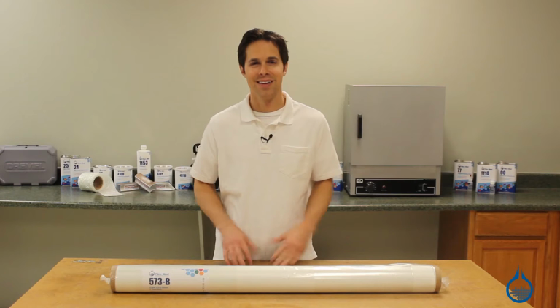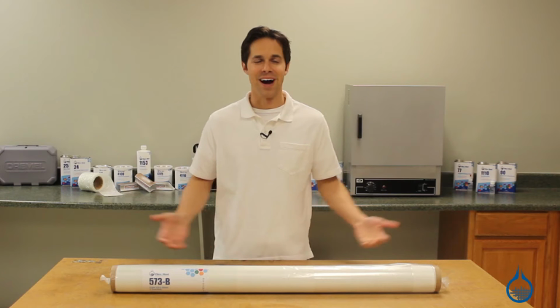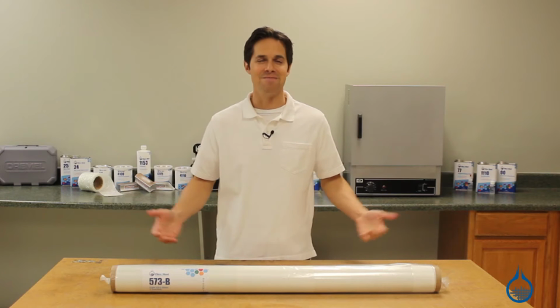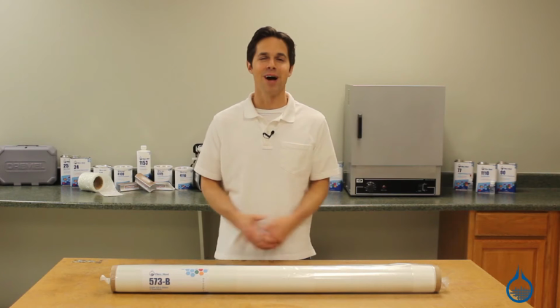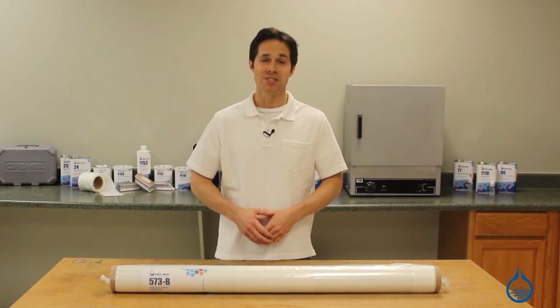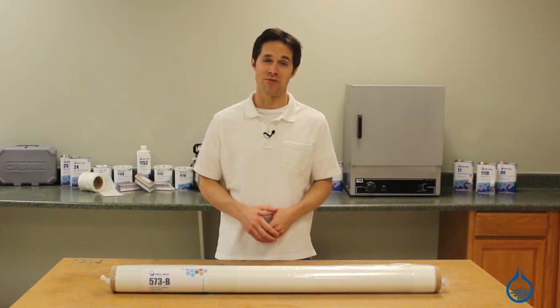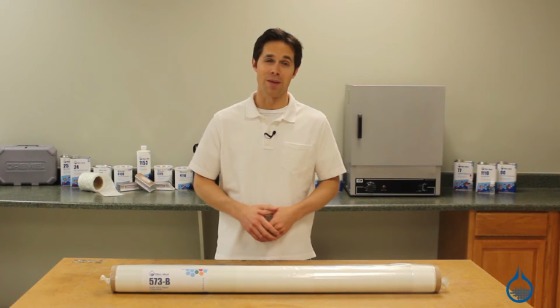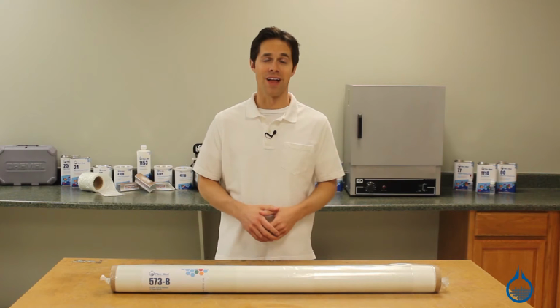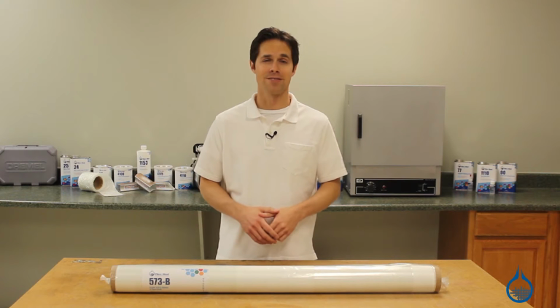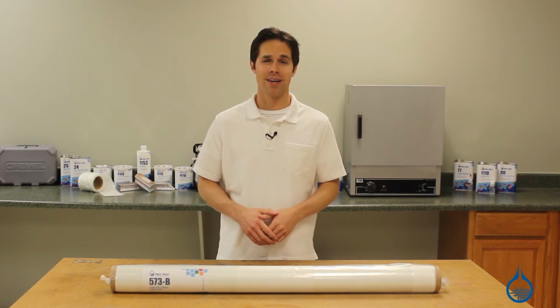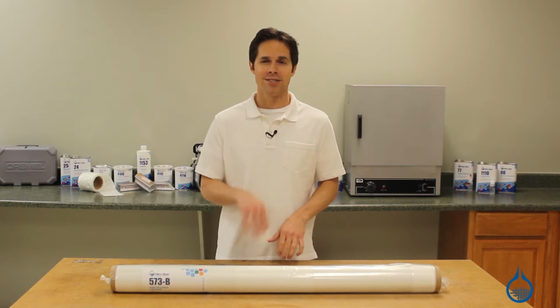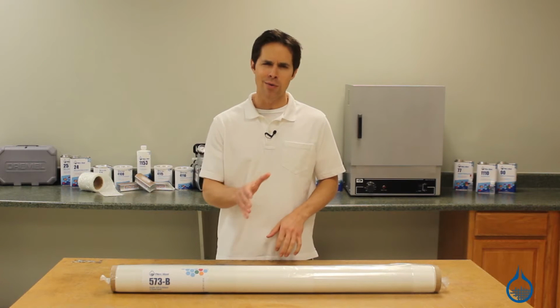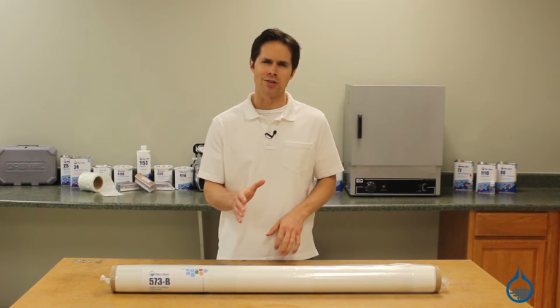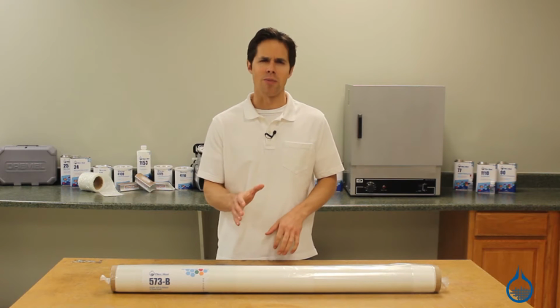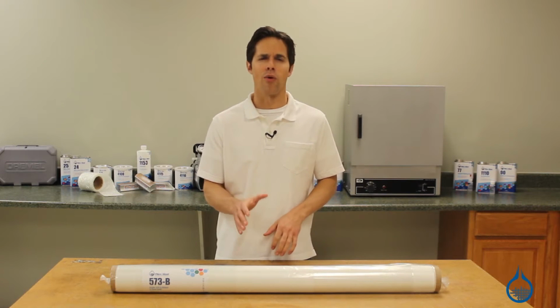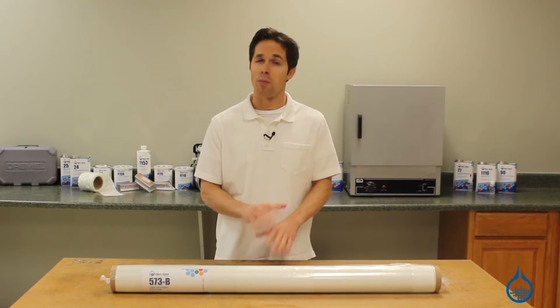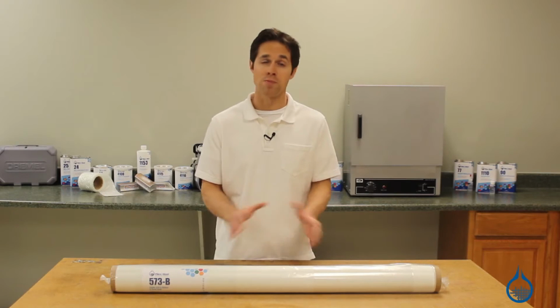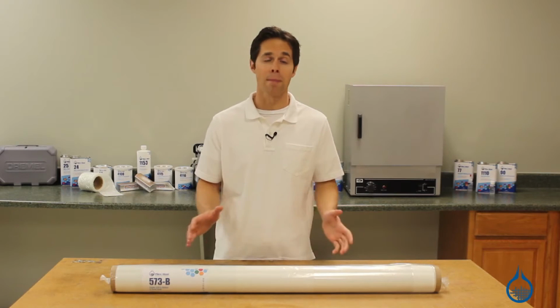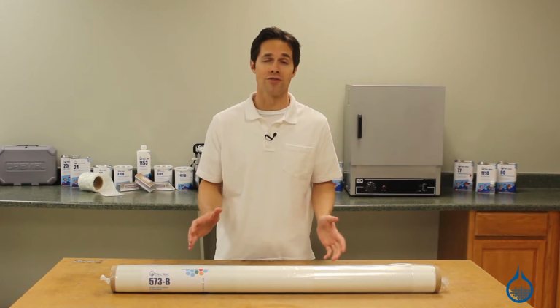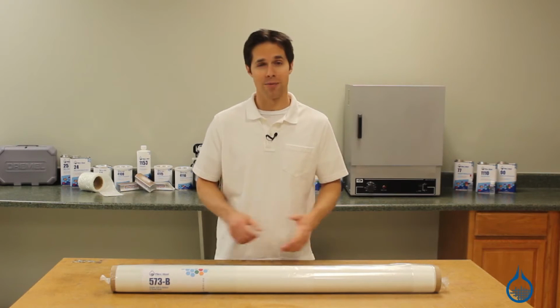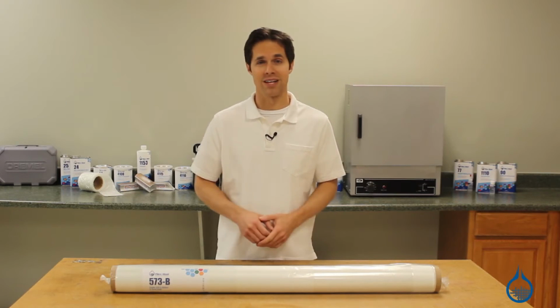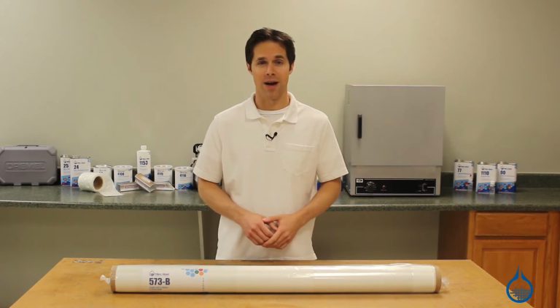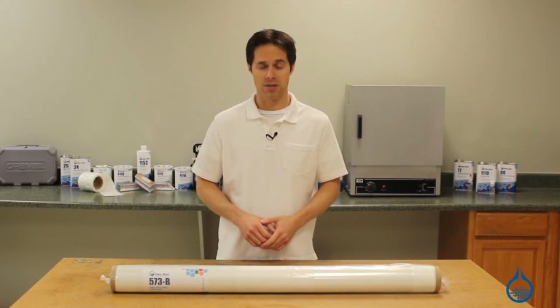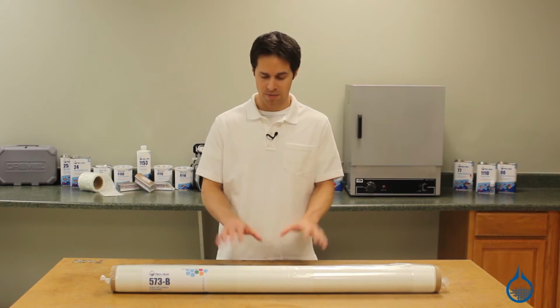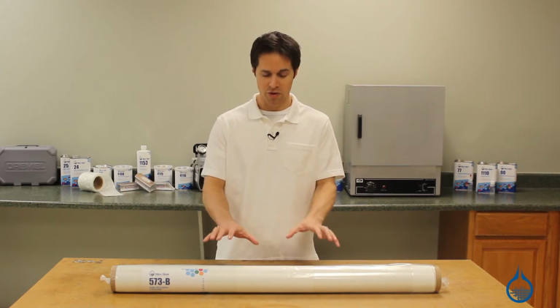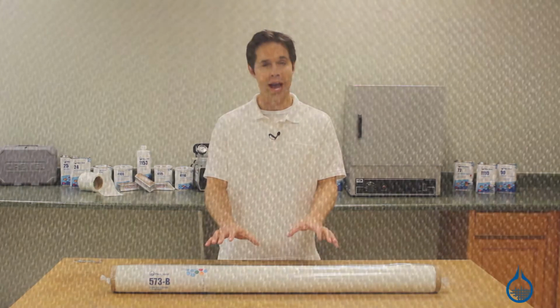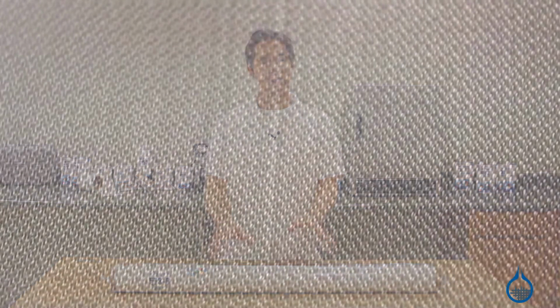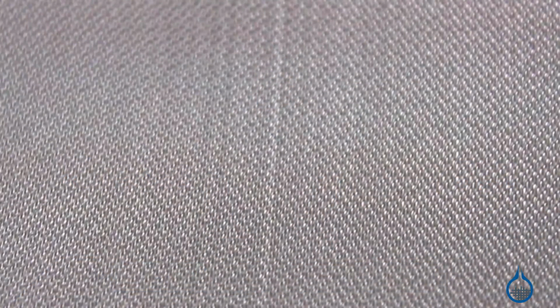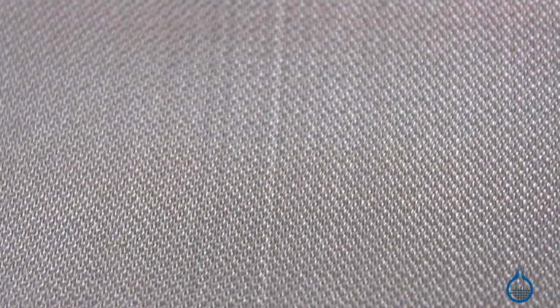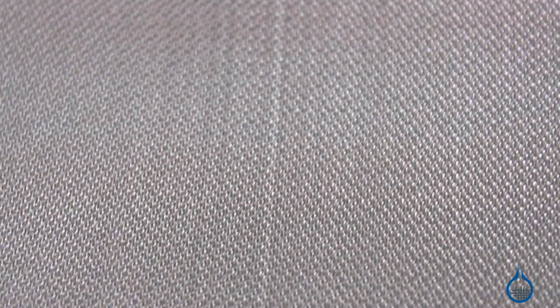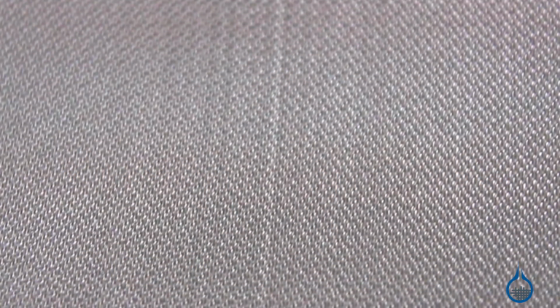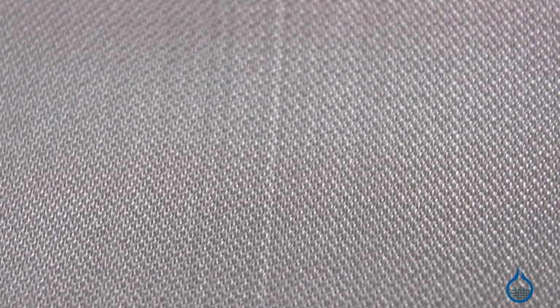Hi, I'm Steve from Fiberglass. Today we're going to talk about one of our most popular fiberglass fabrics, the 3 ounce 4 harness satin weave.